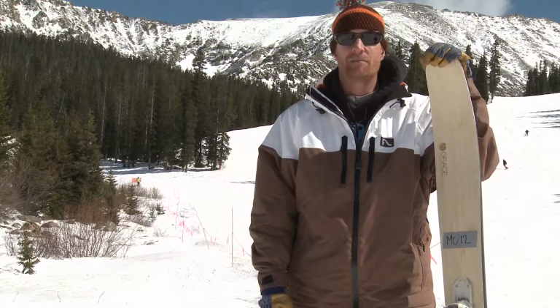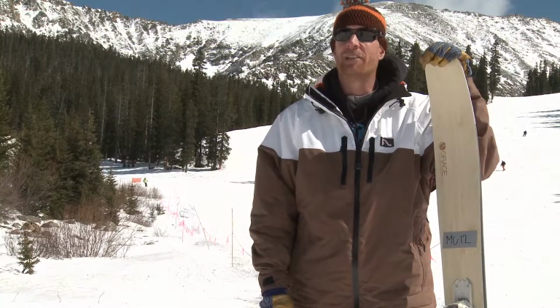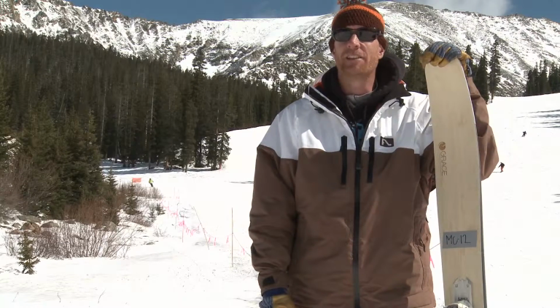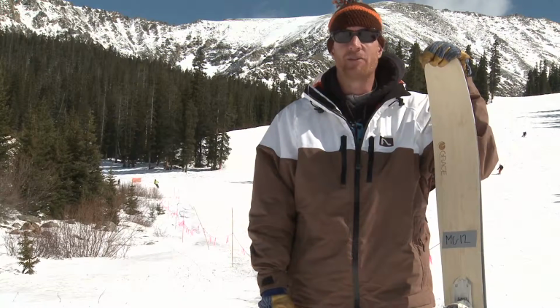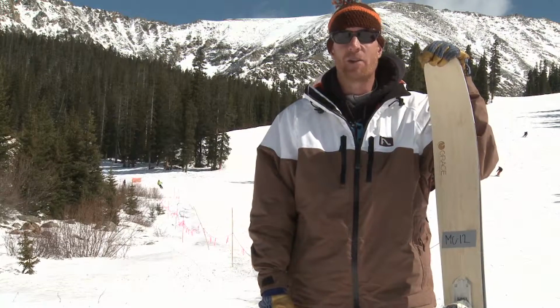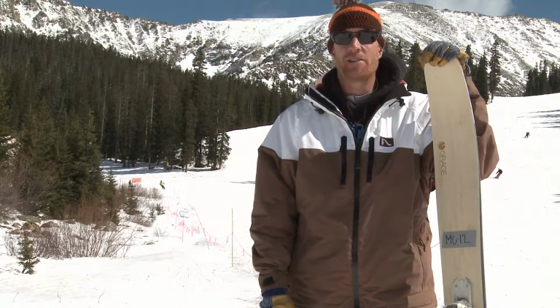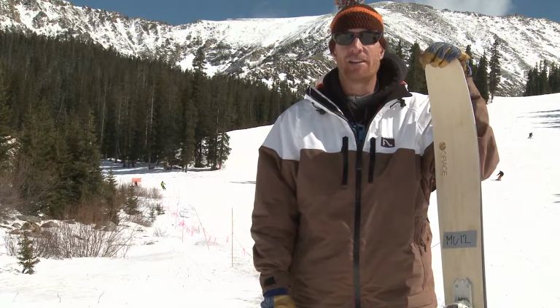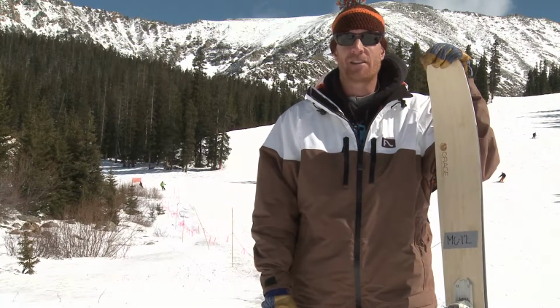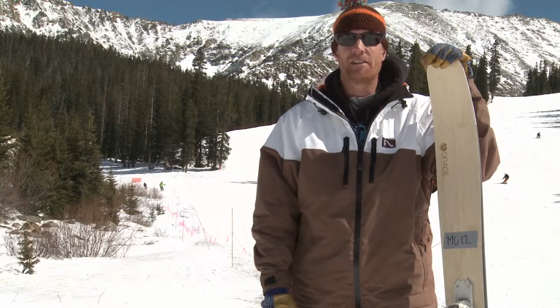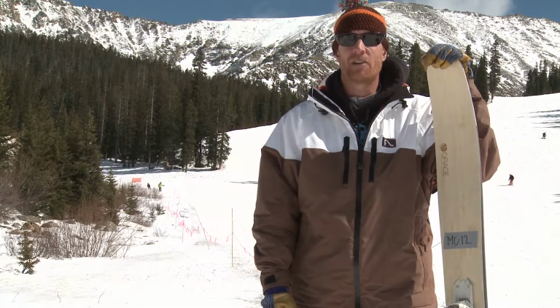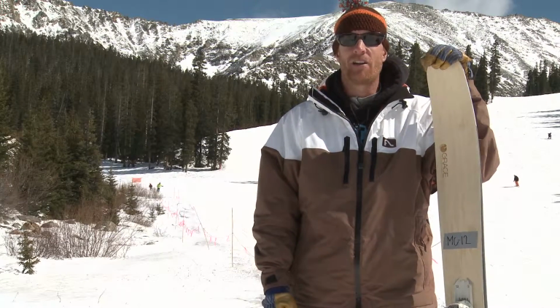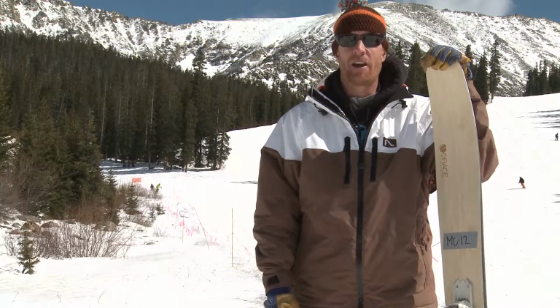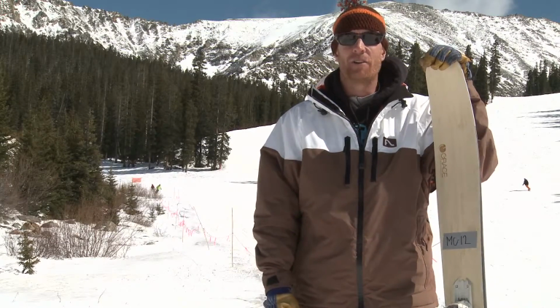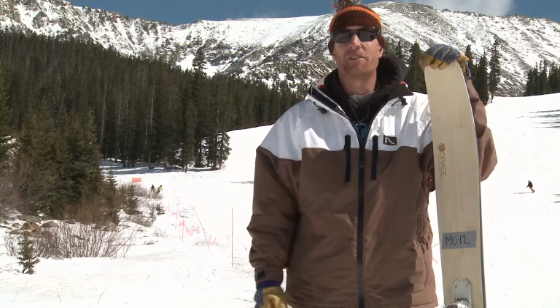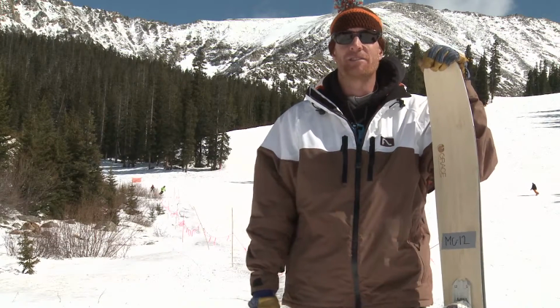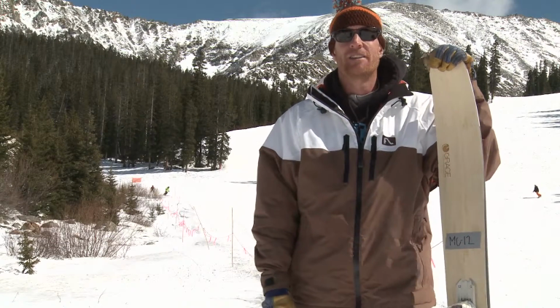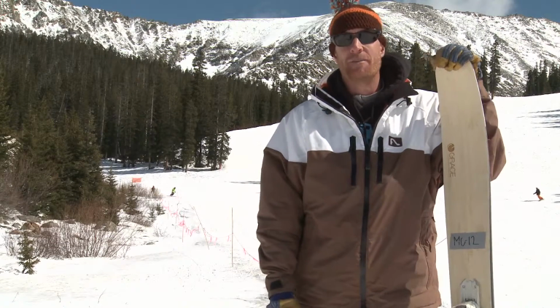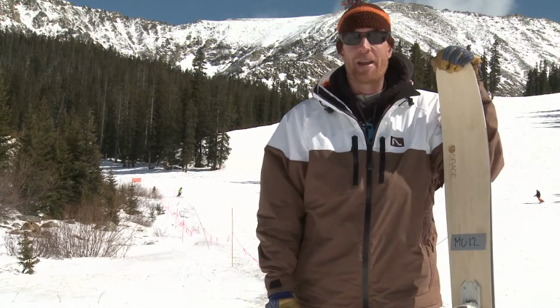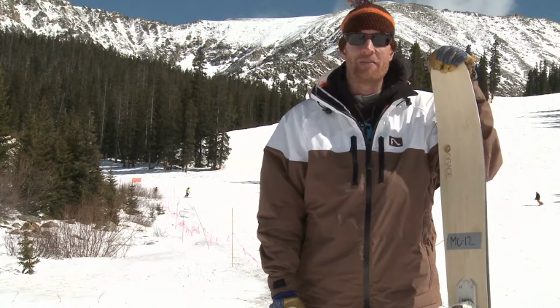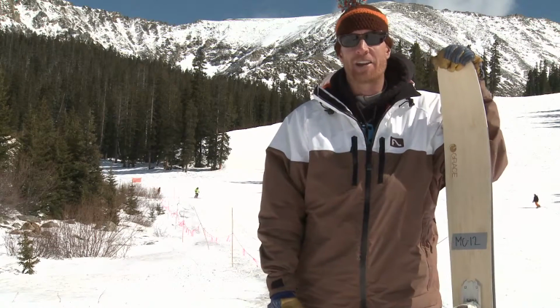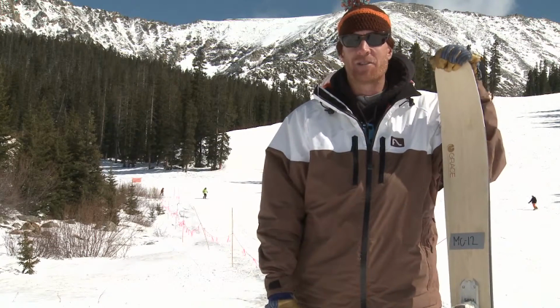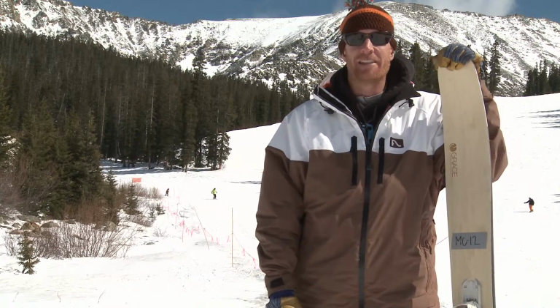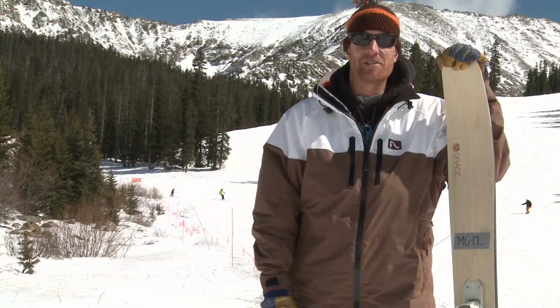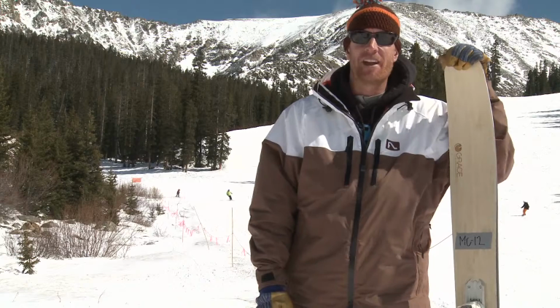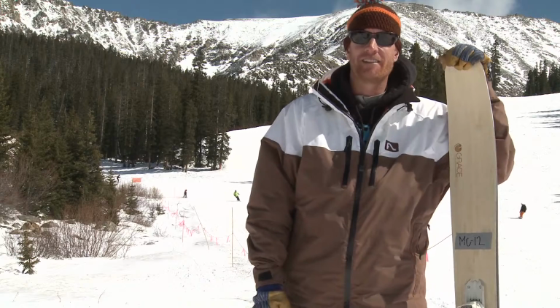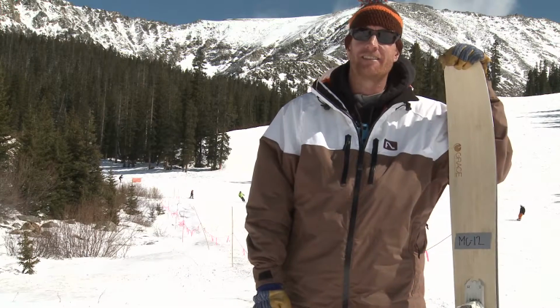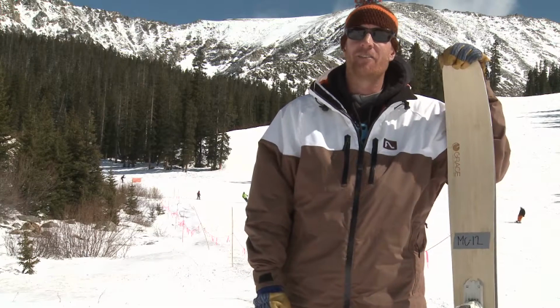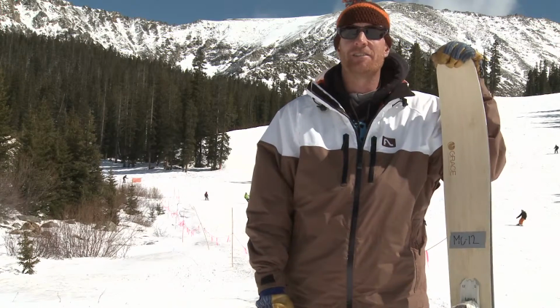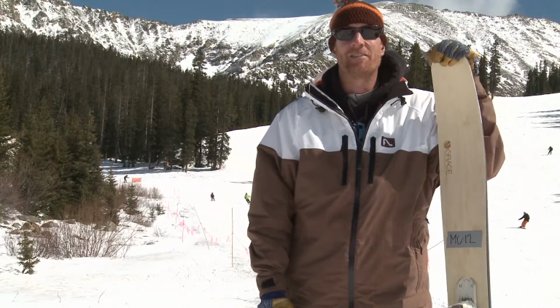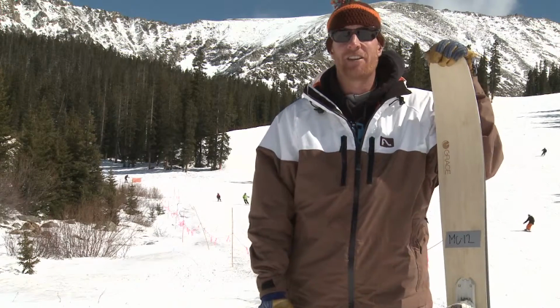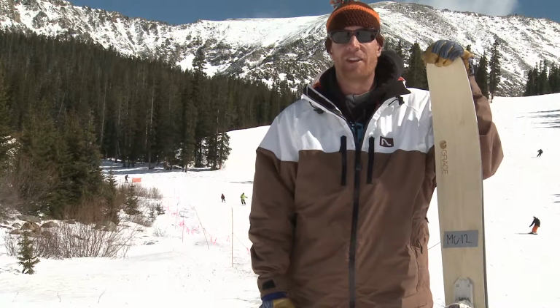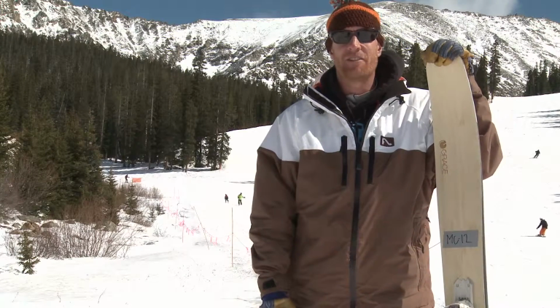I'm Dave Lichty with Grace Skis out of Denver, Colorado. Everything's manufactured and designed right in downtown Denver.